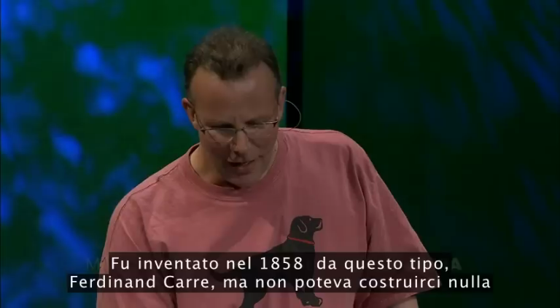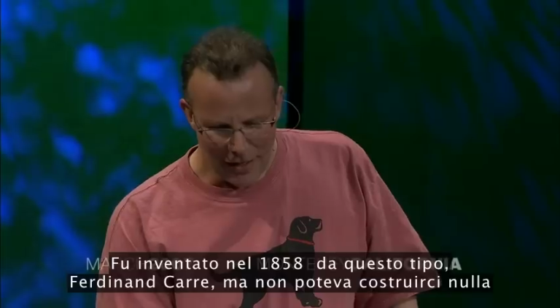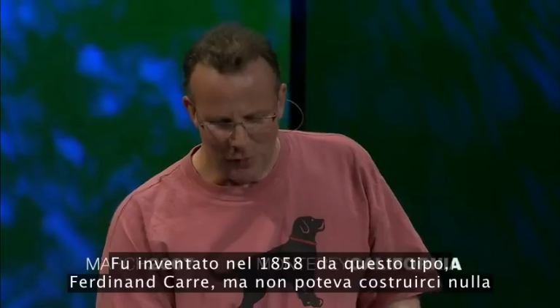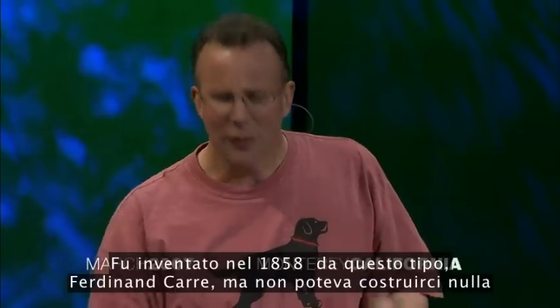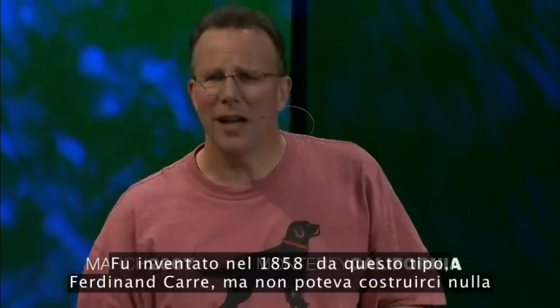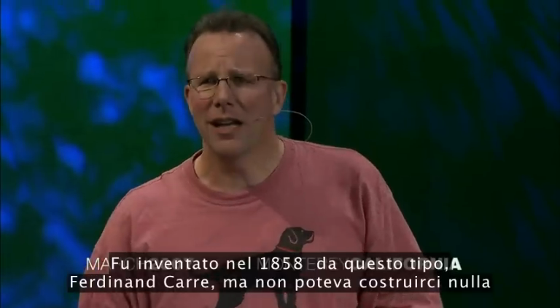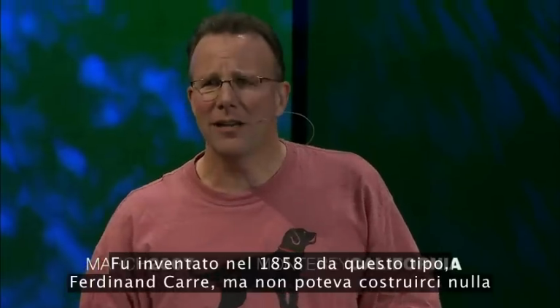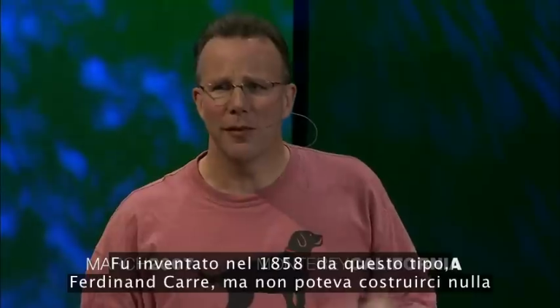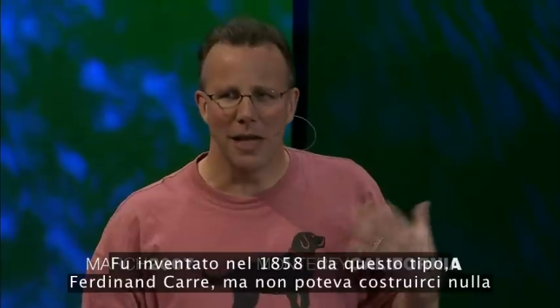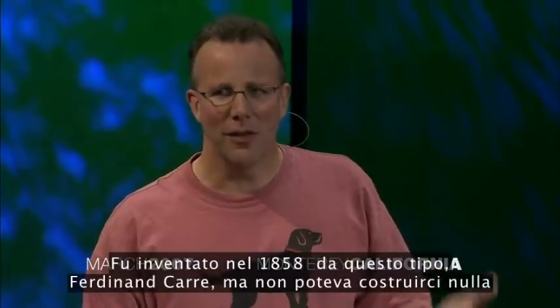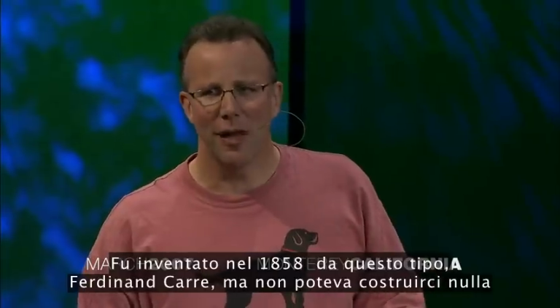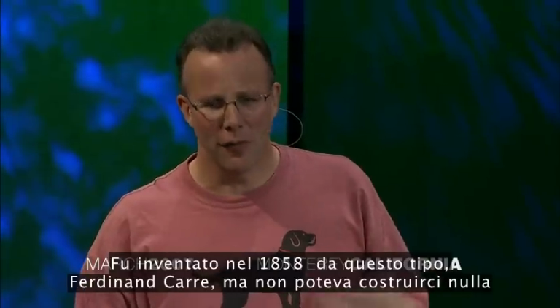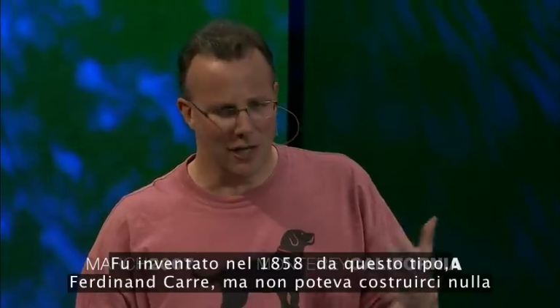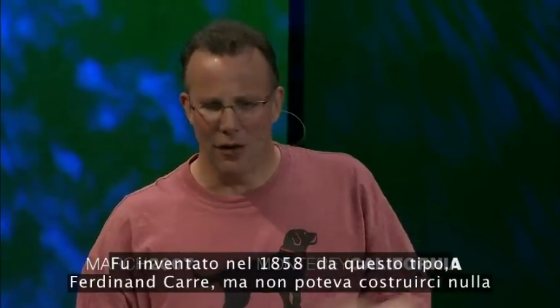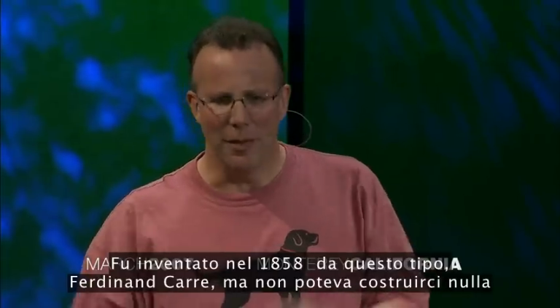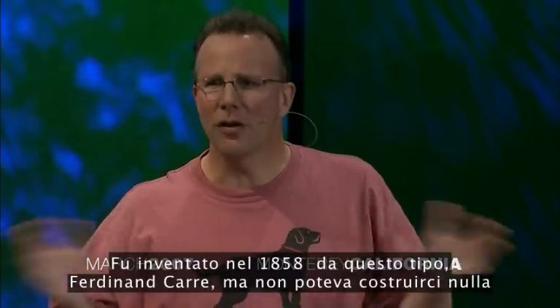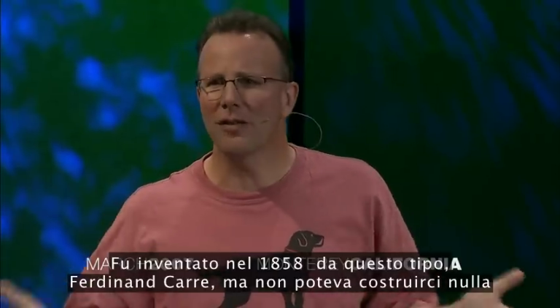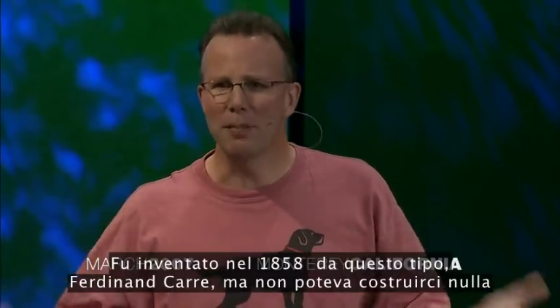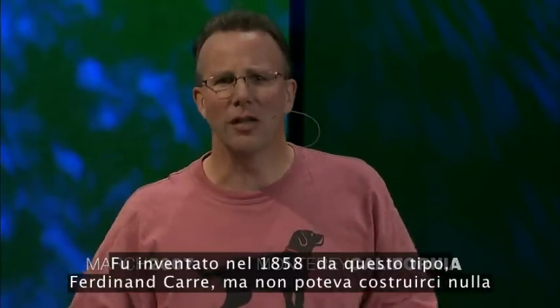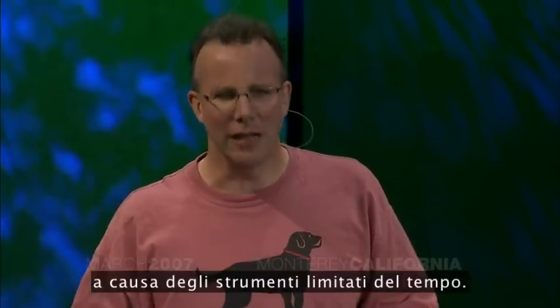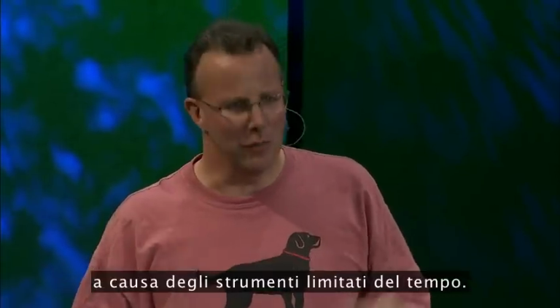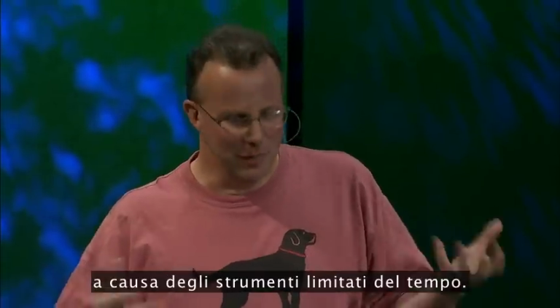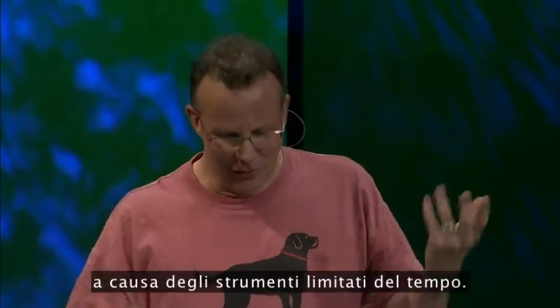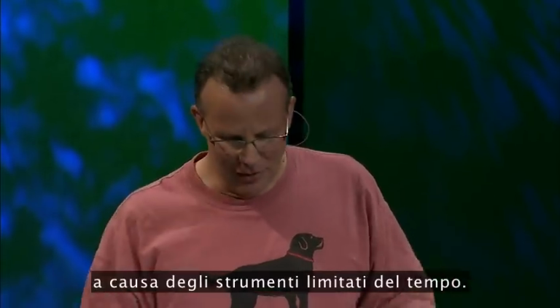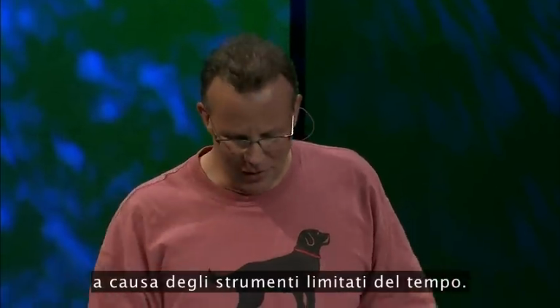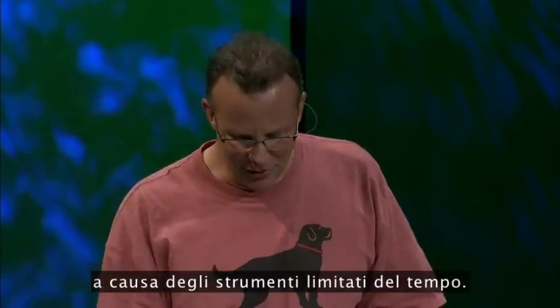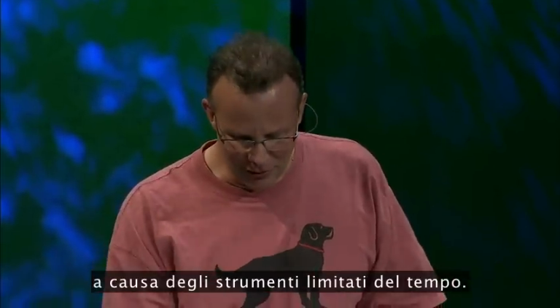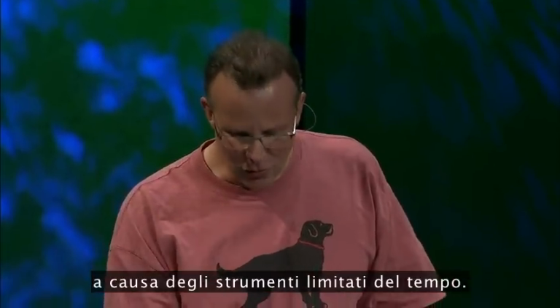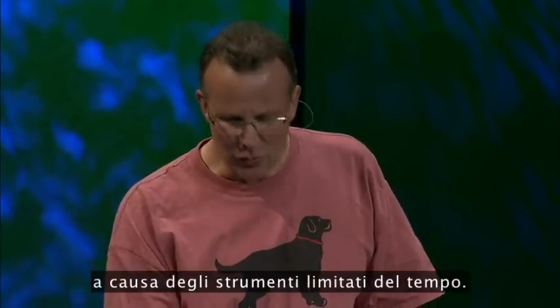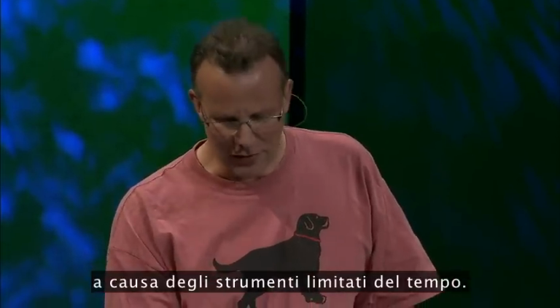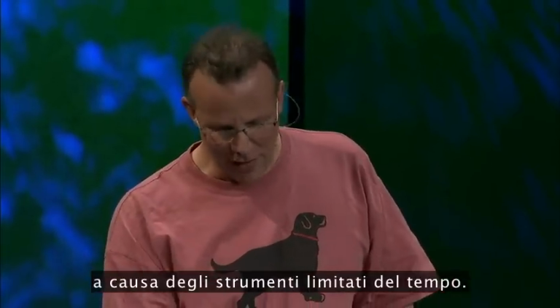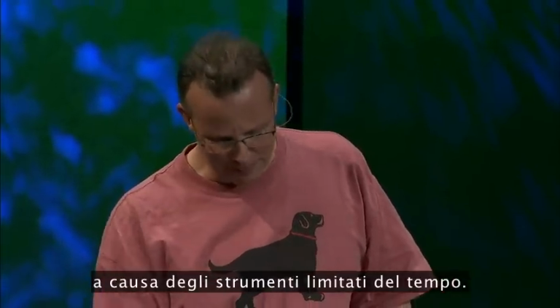It was invented in 1858 by Ferdinand Carré, but he couldn't actually build anything with it because of the tools at the time.